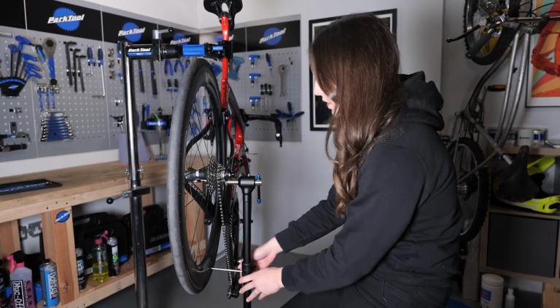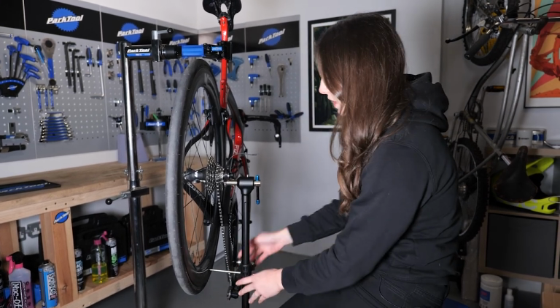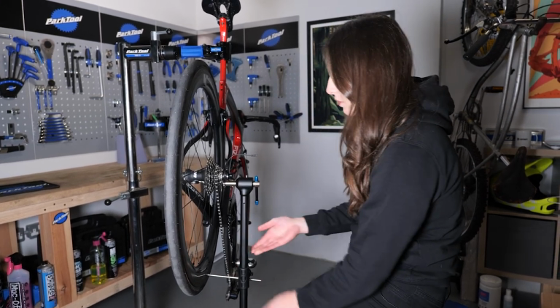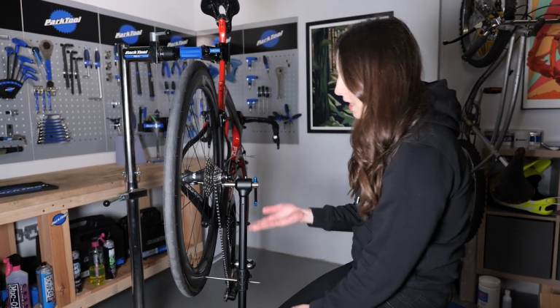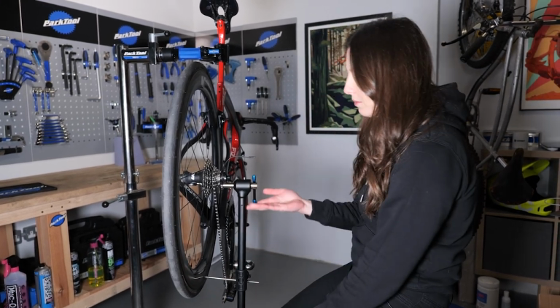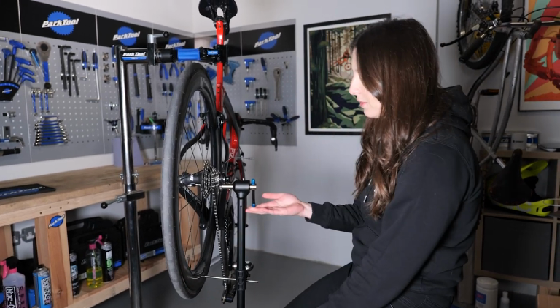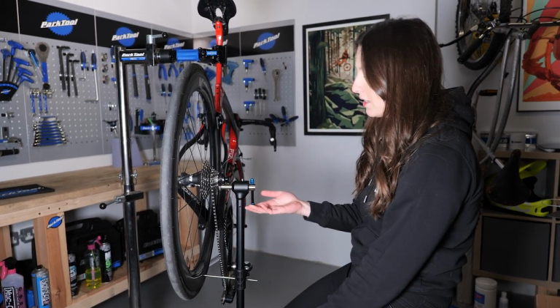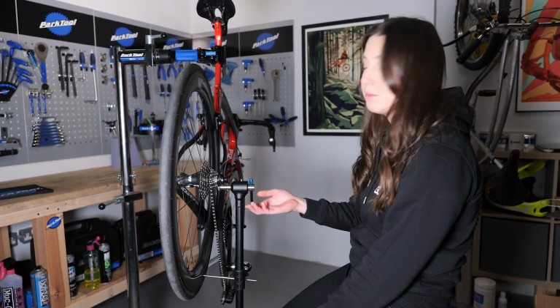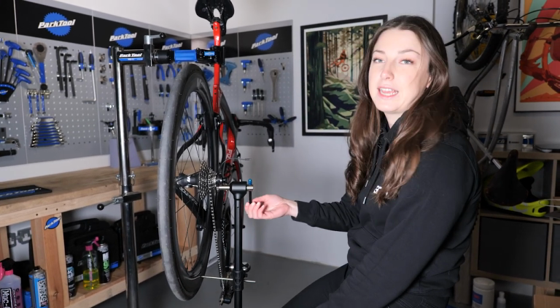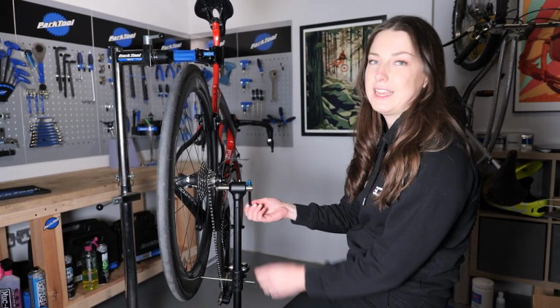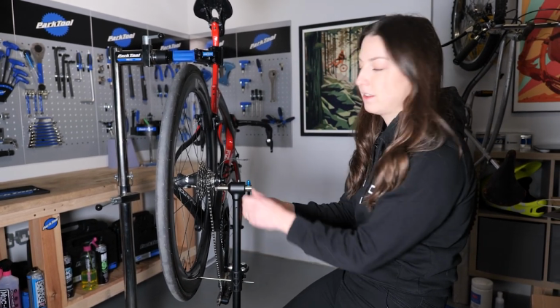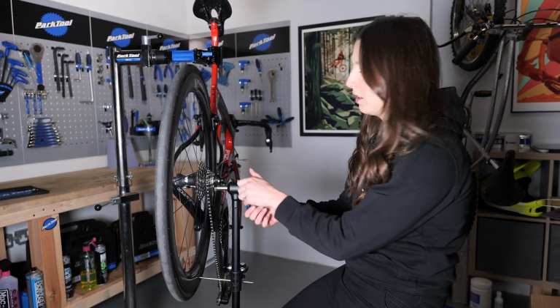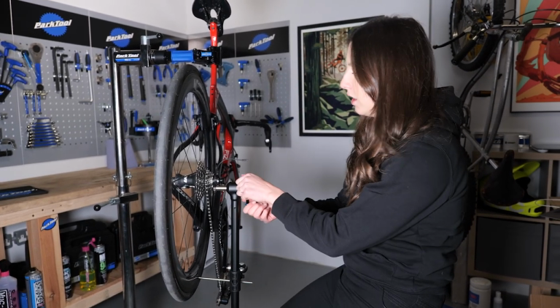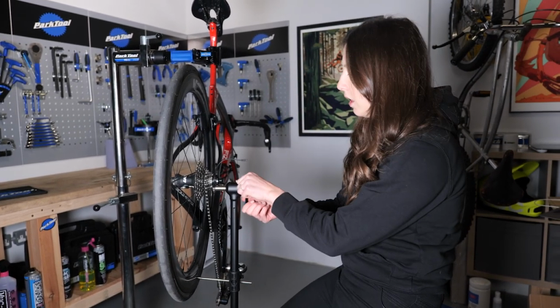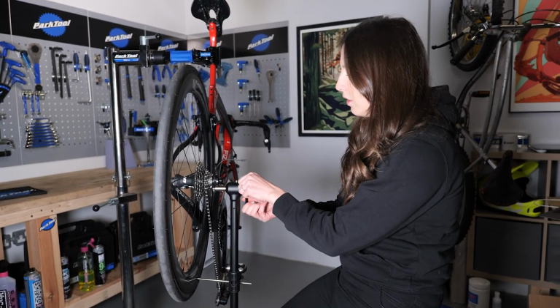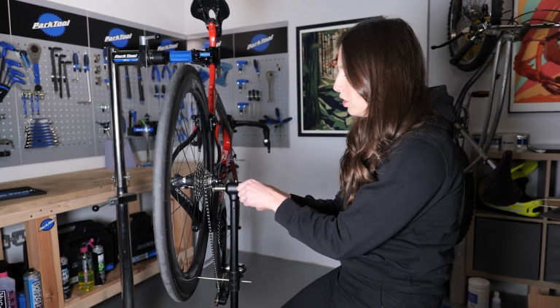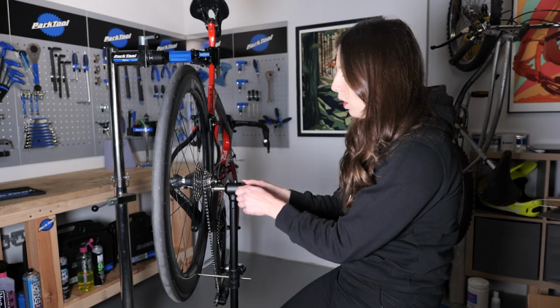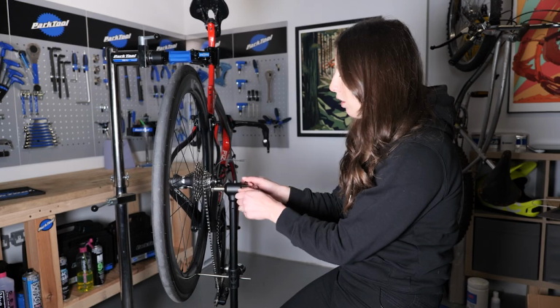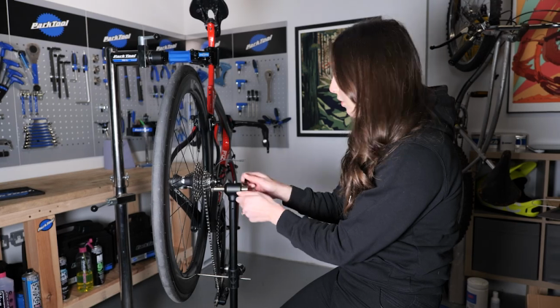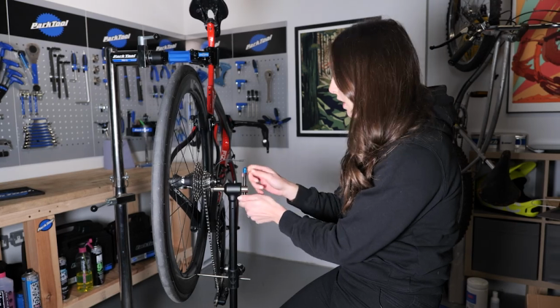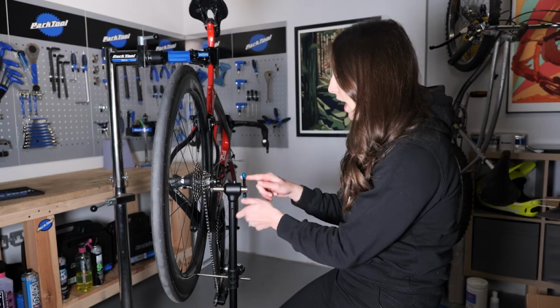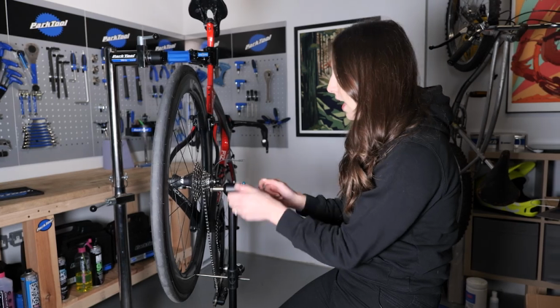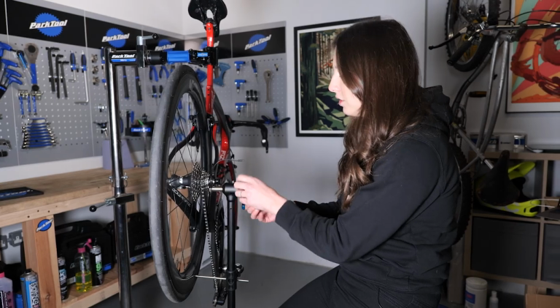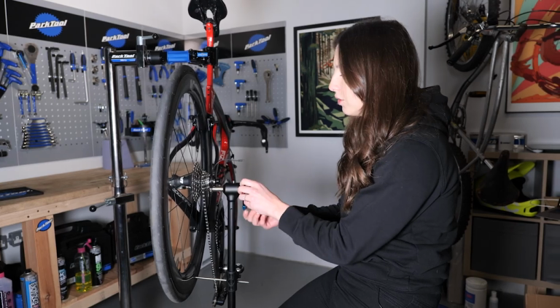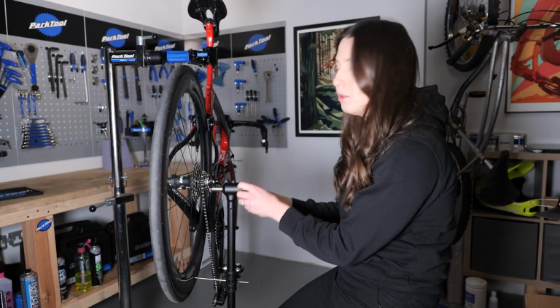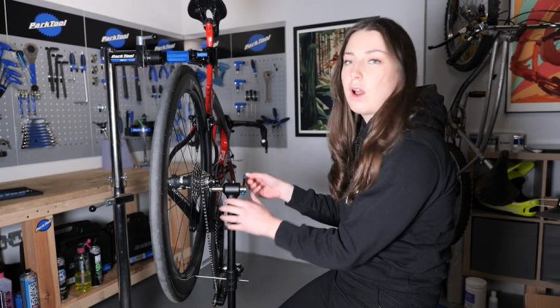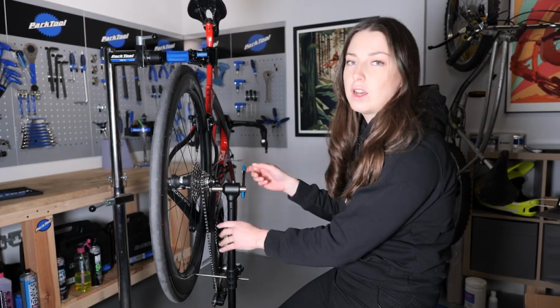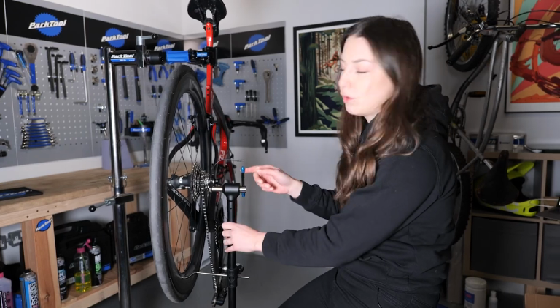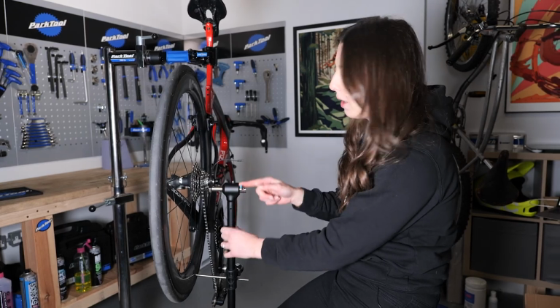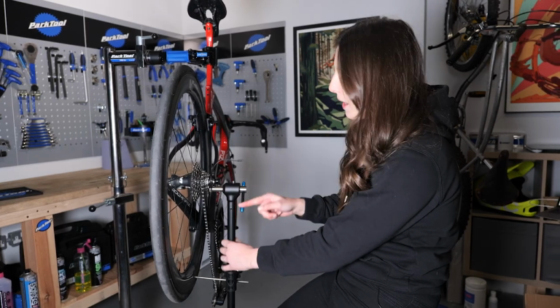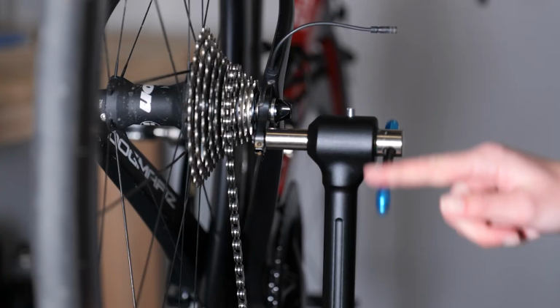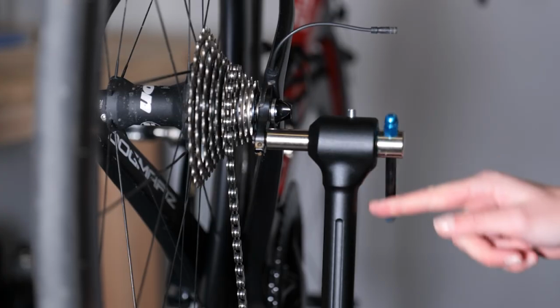So now it's time to take the tool off and screw our derailleur back on.